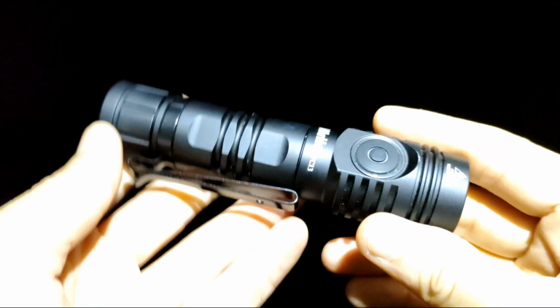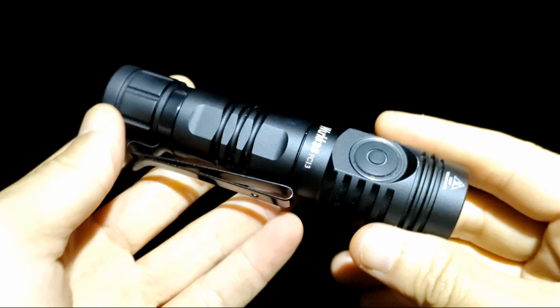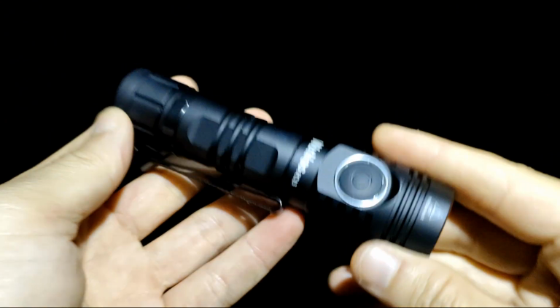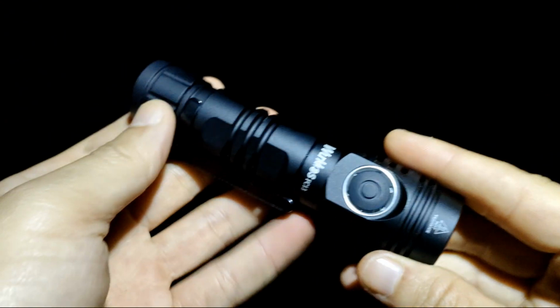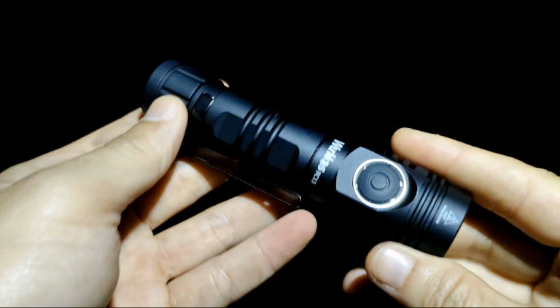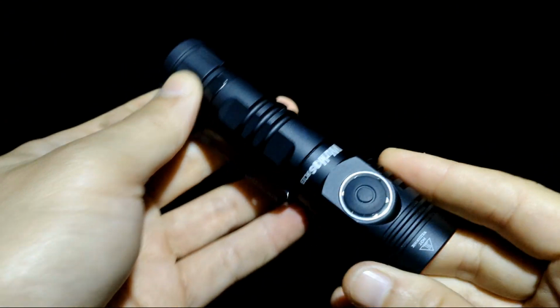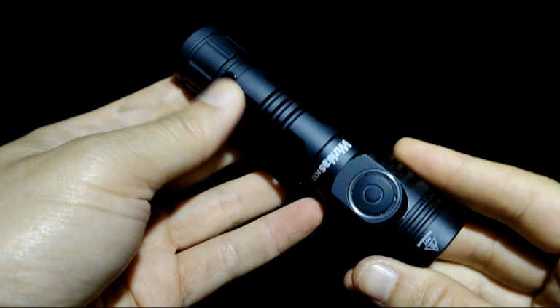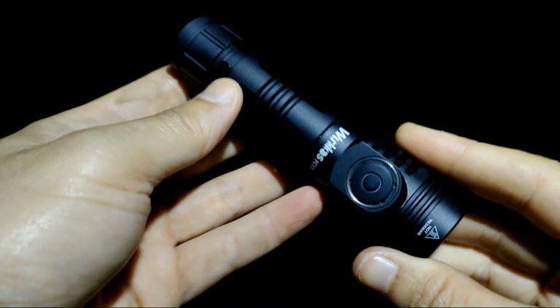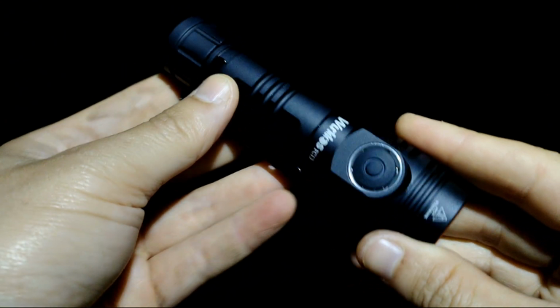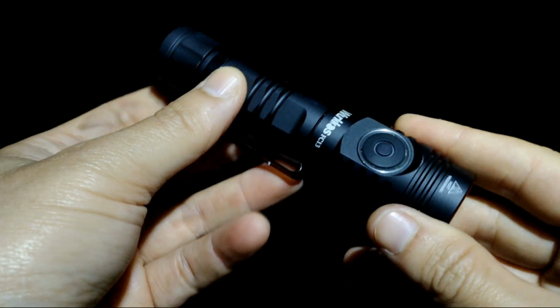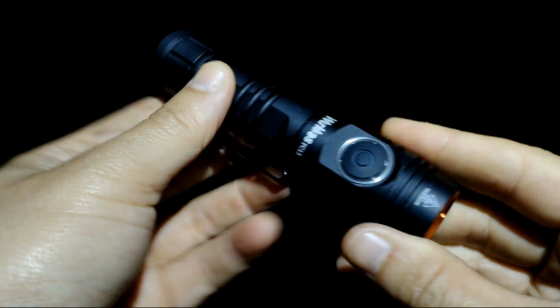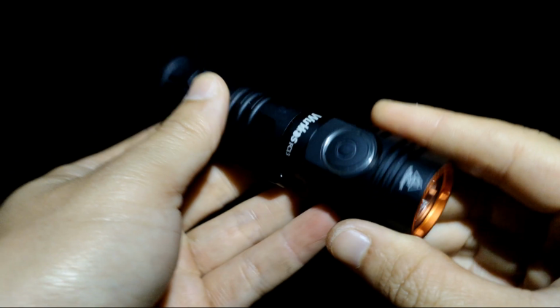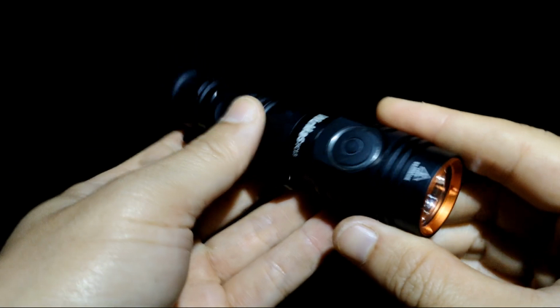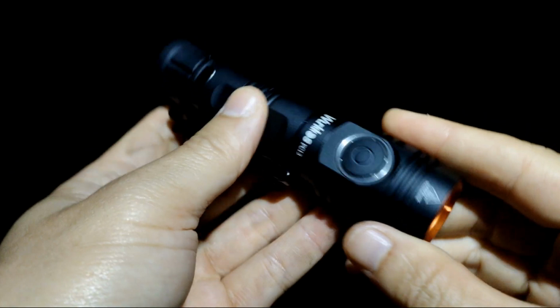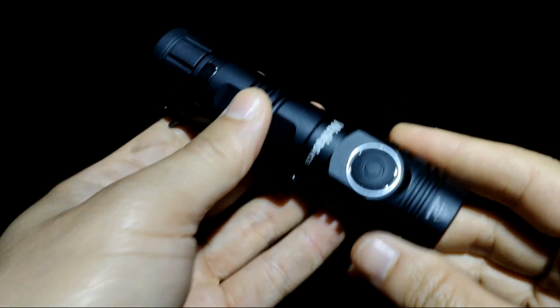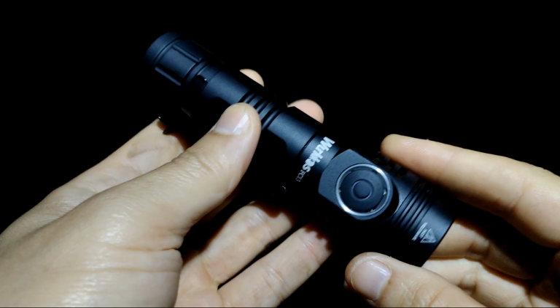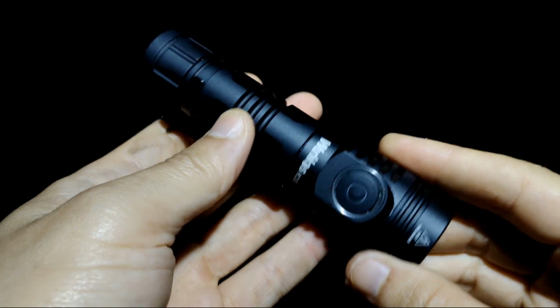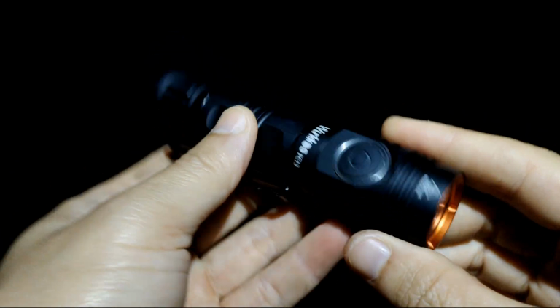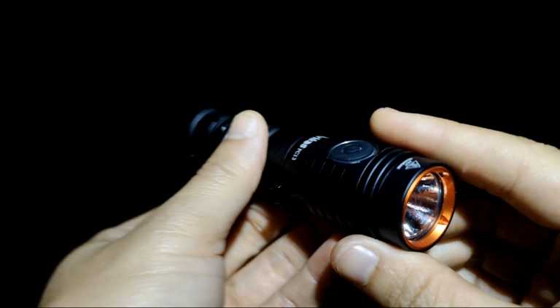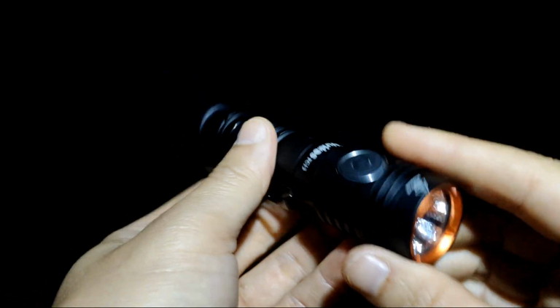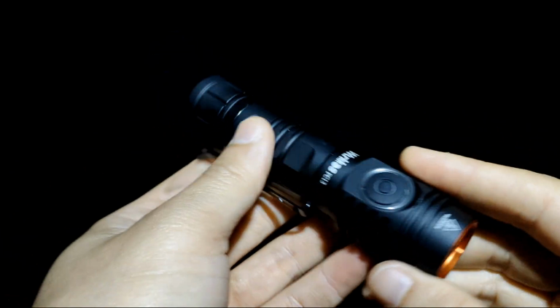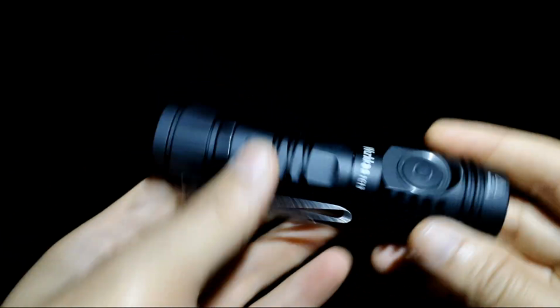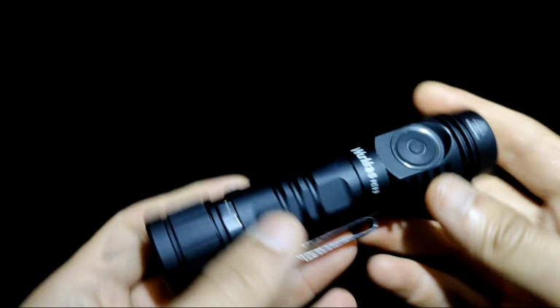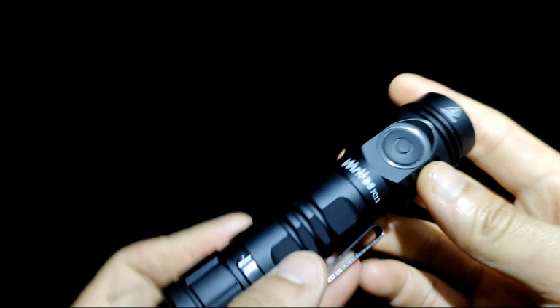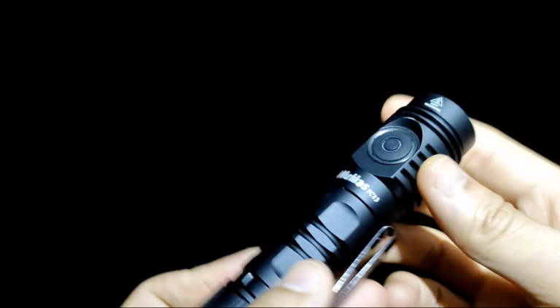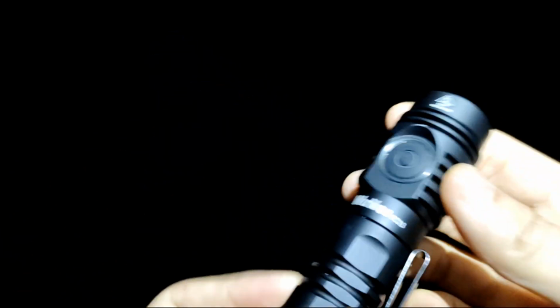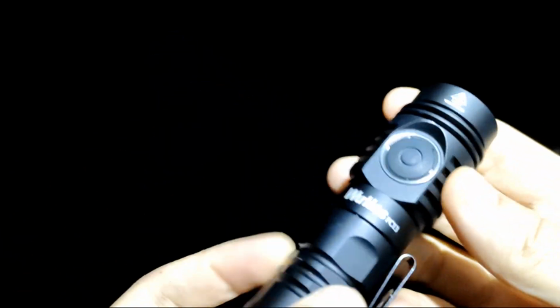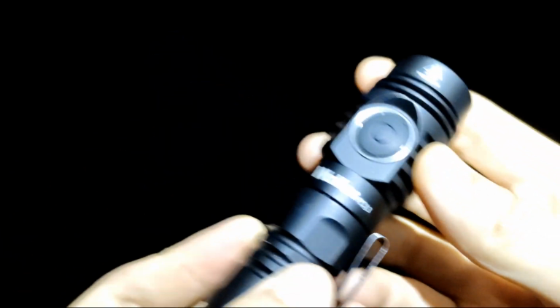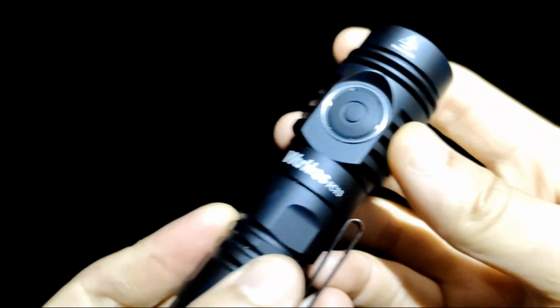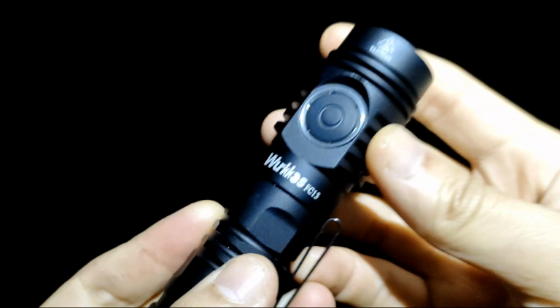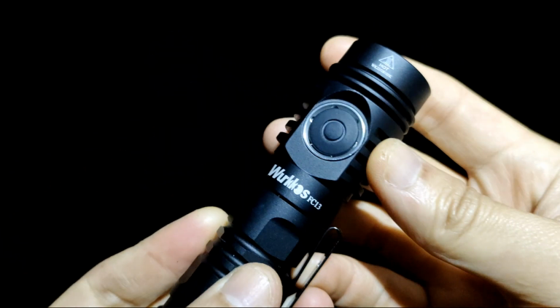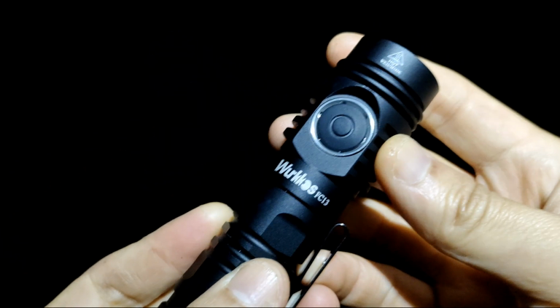Hello everyone. Now I'm in the dark forest. This is my Workhorse FC-13.